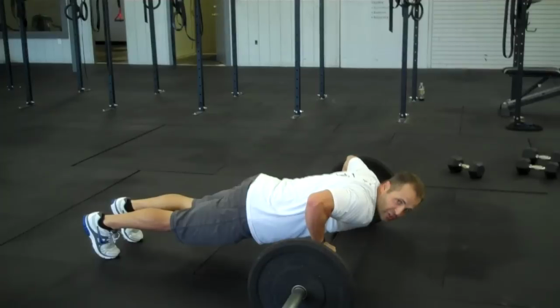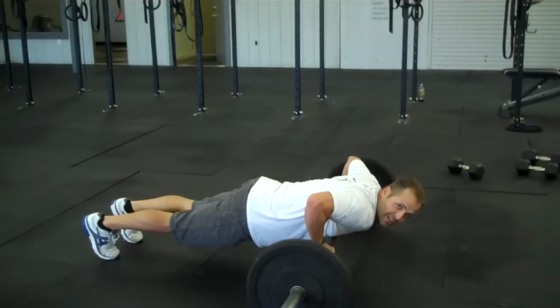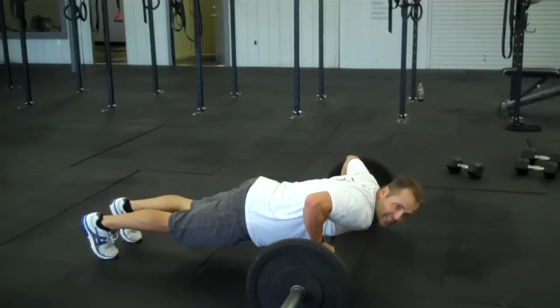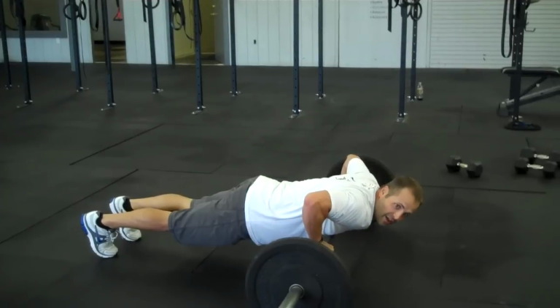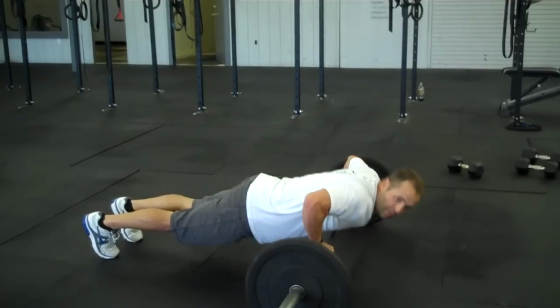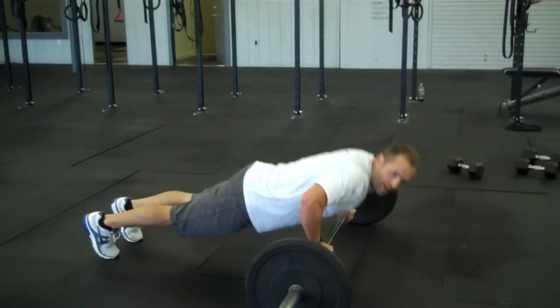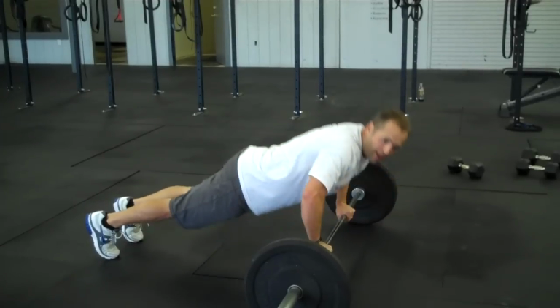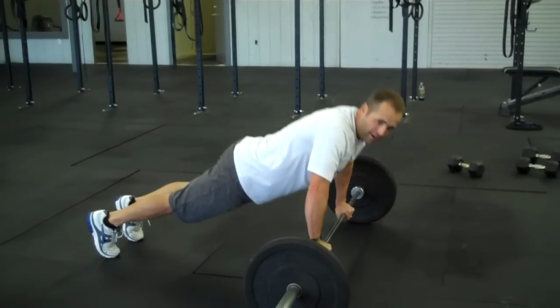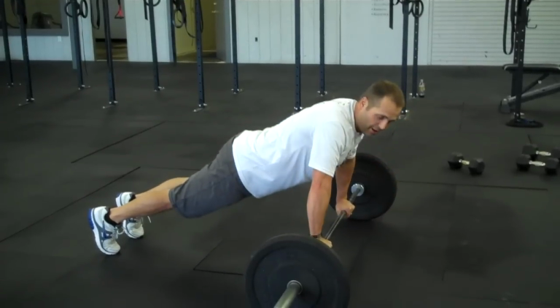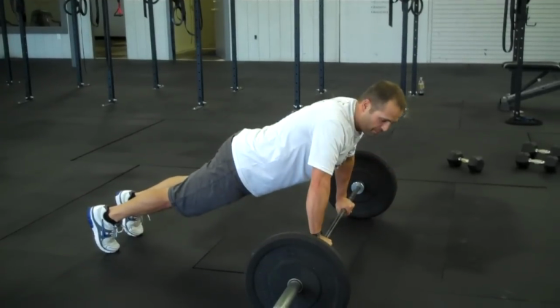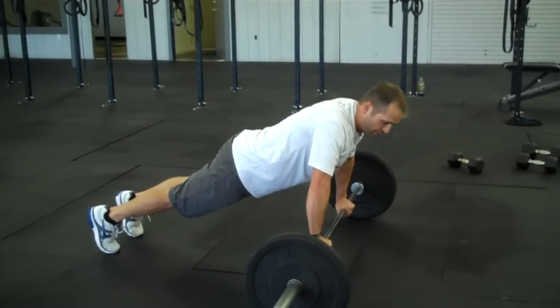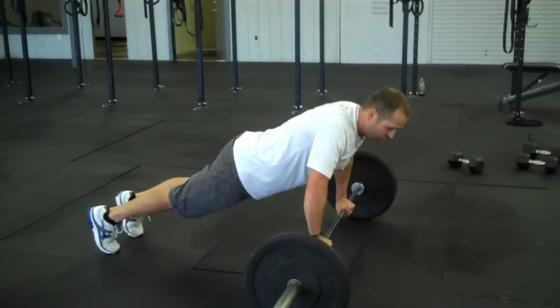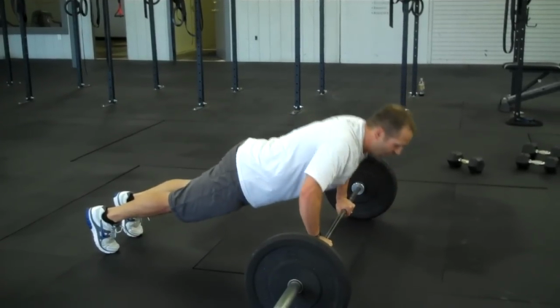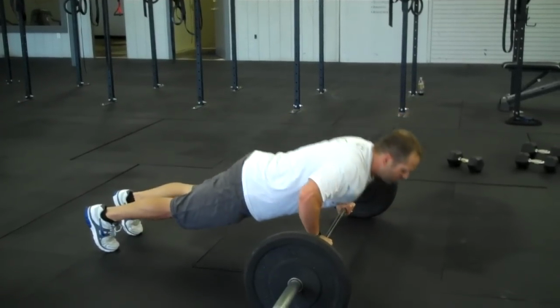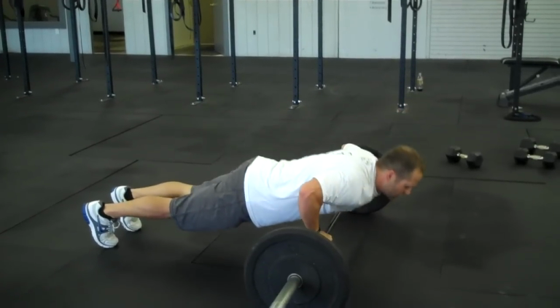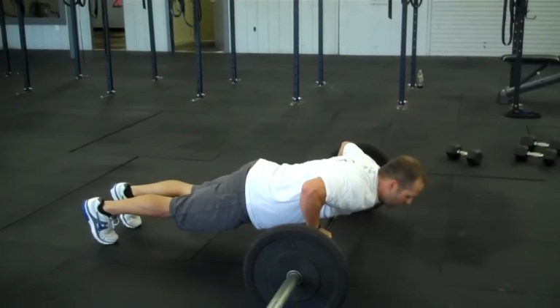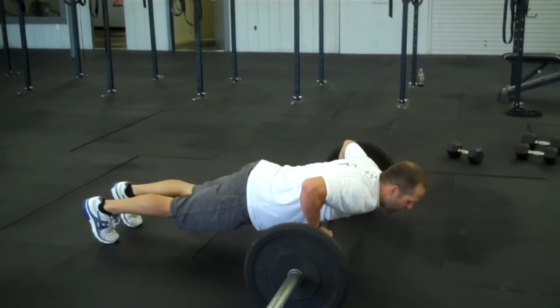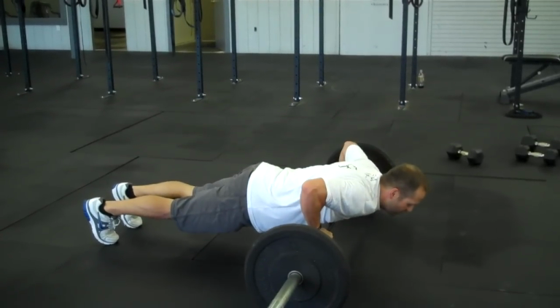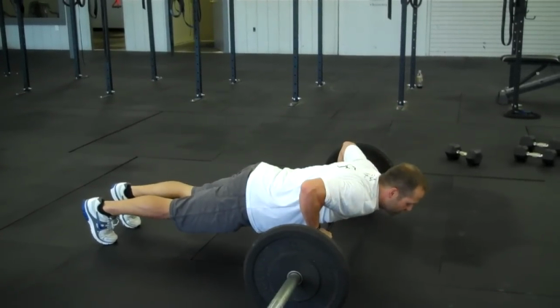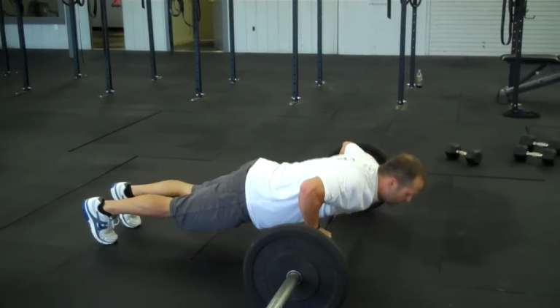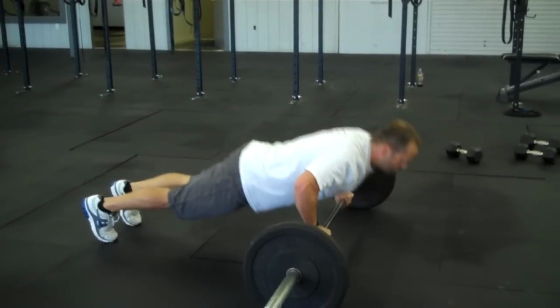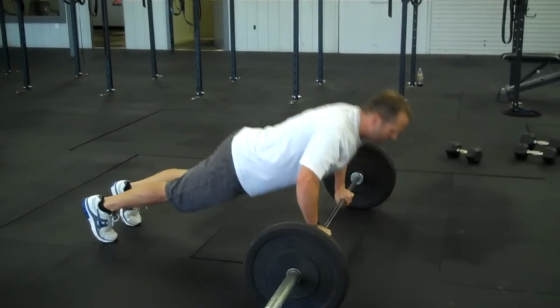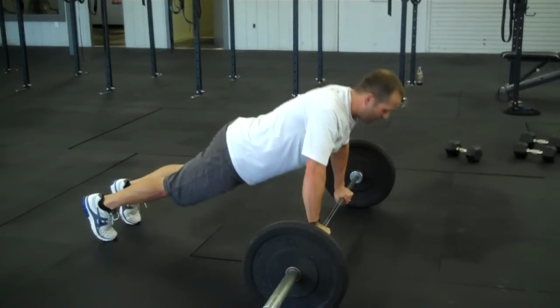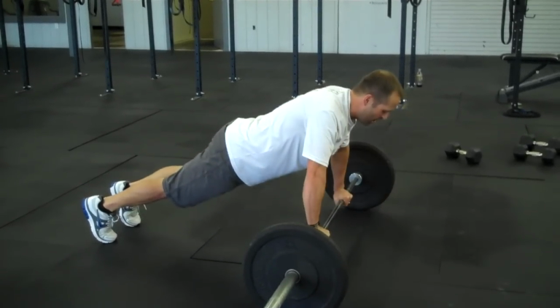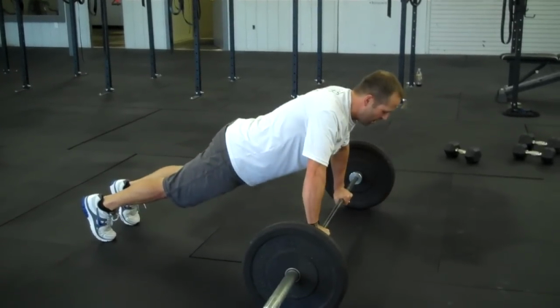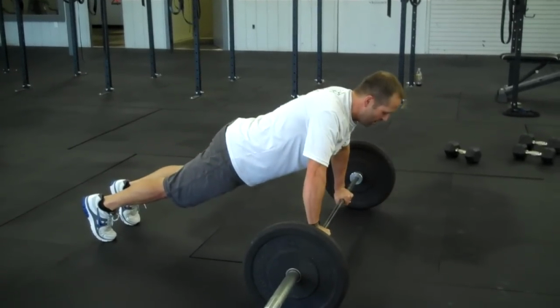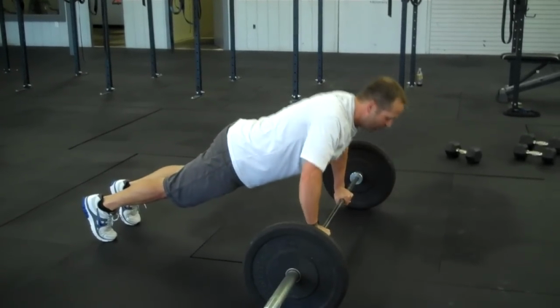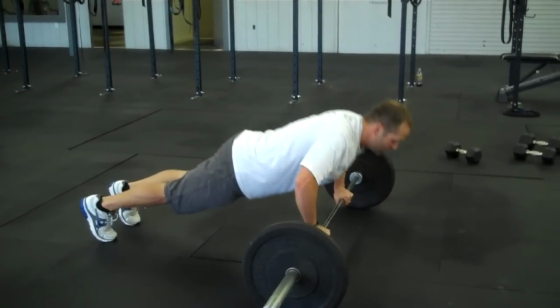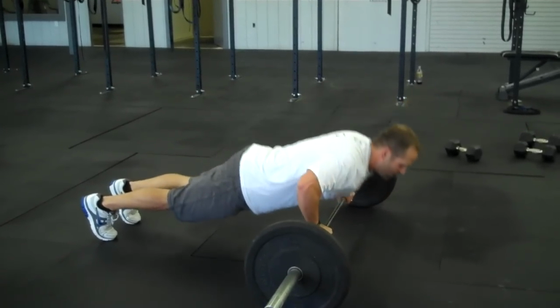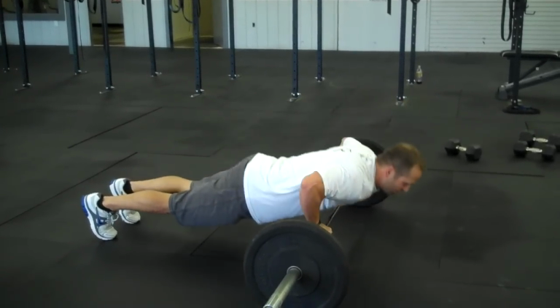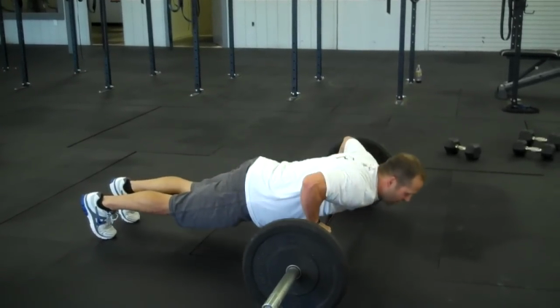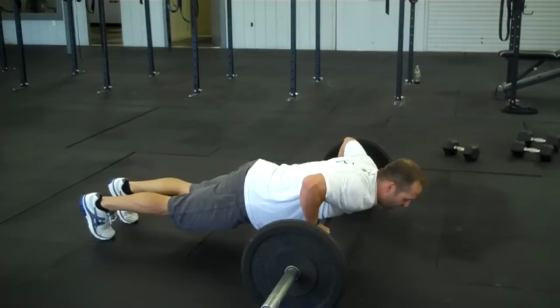Put your chest on the bar, push out straight. Repeat: put your chest on the bar, push out straight.